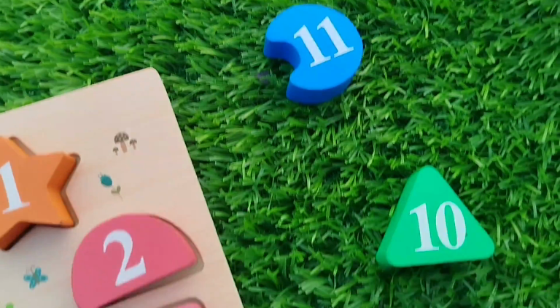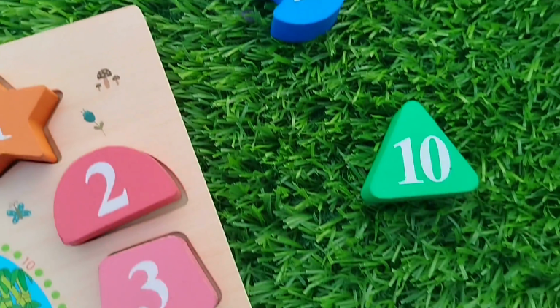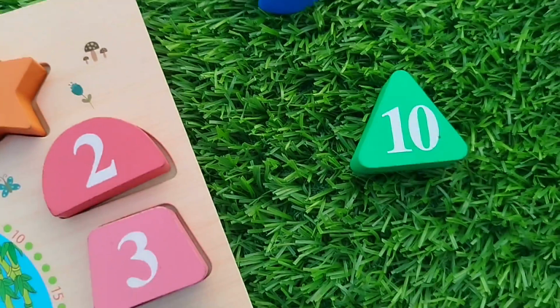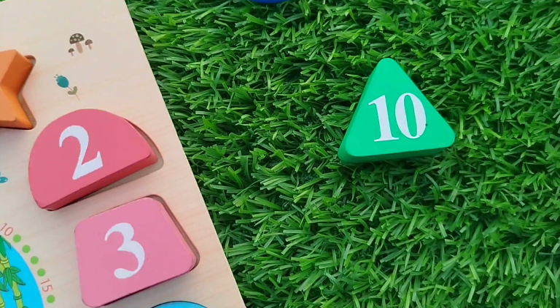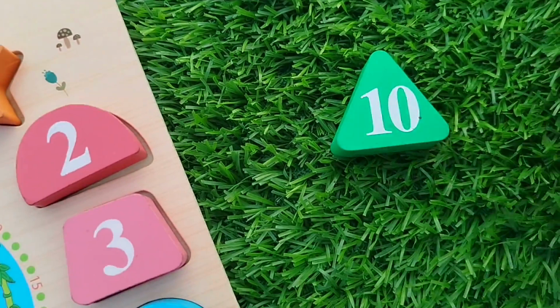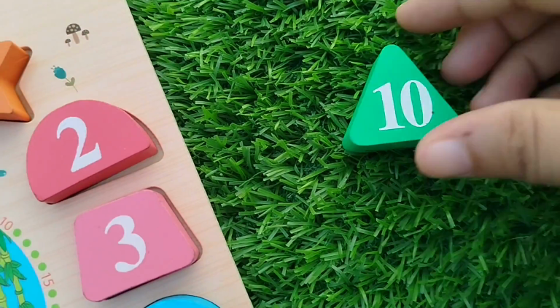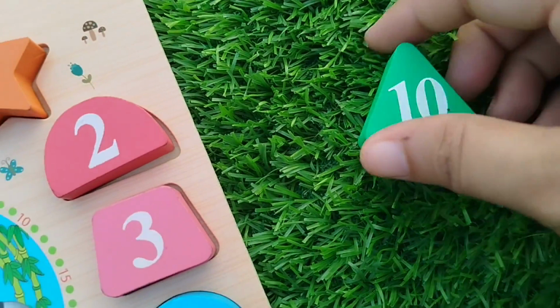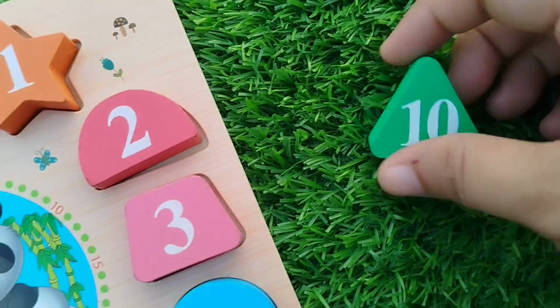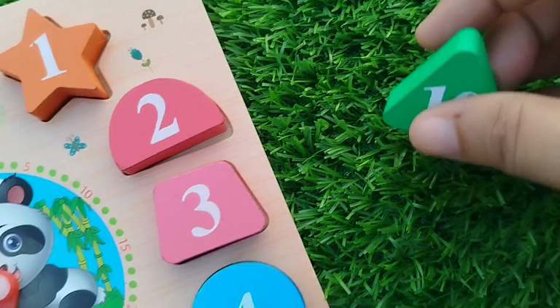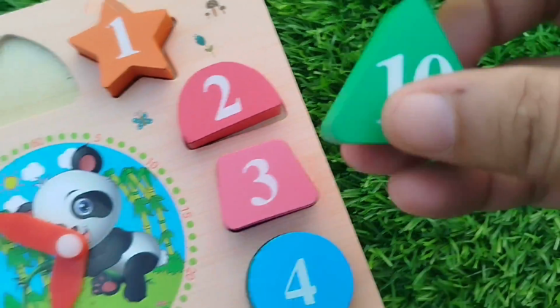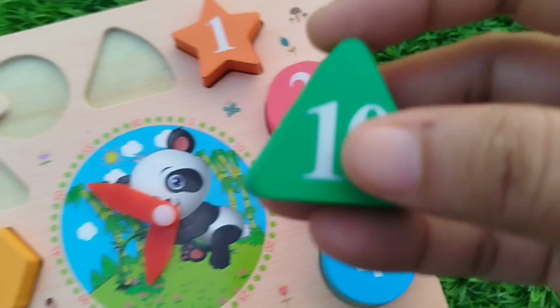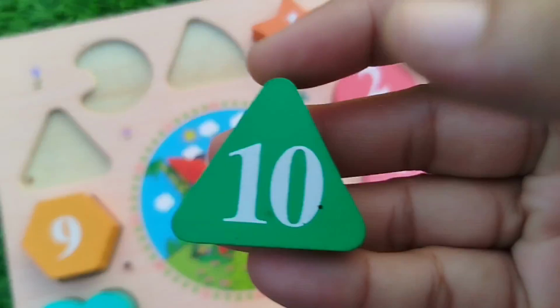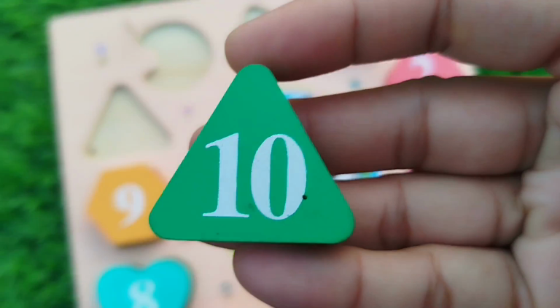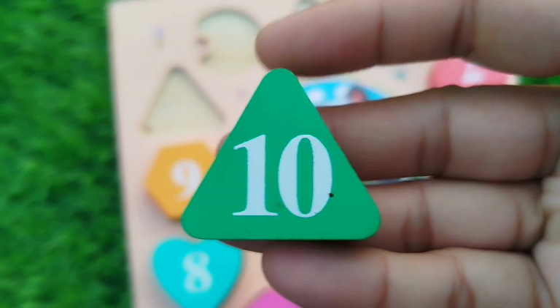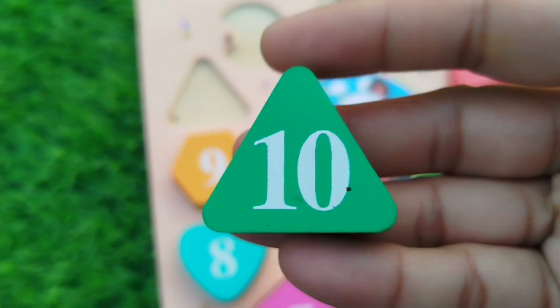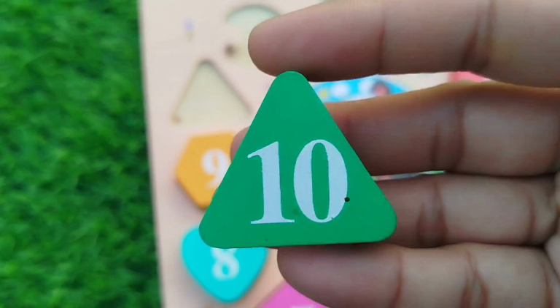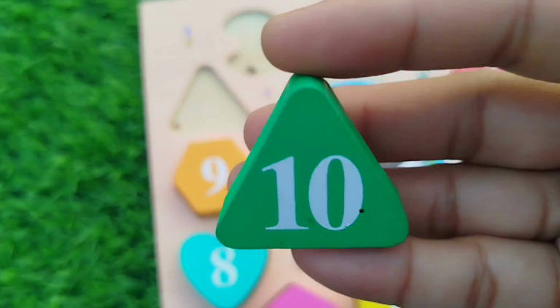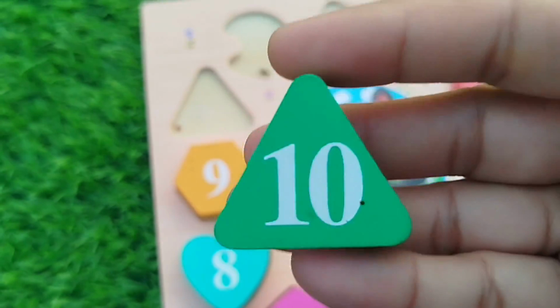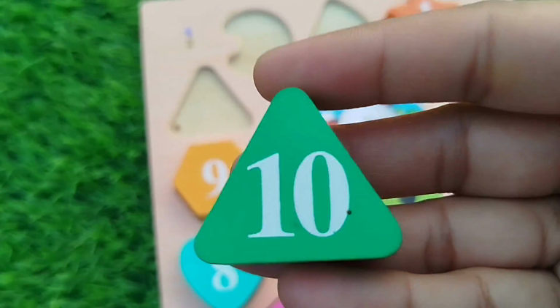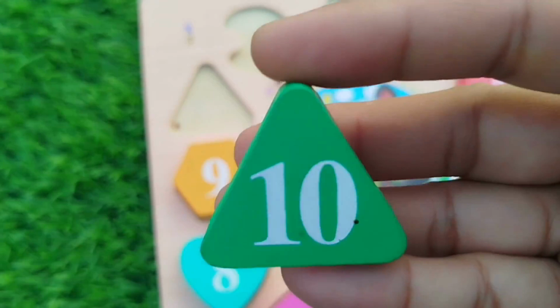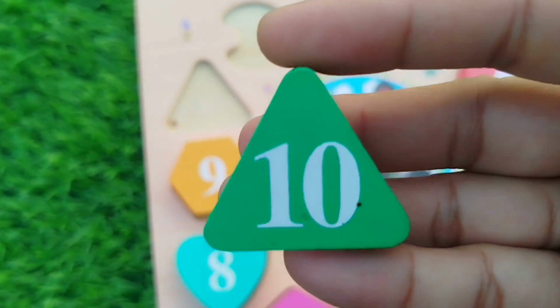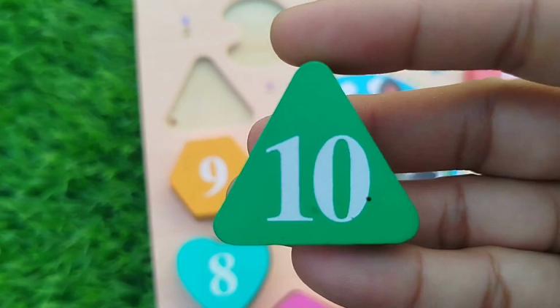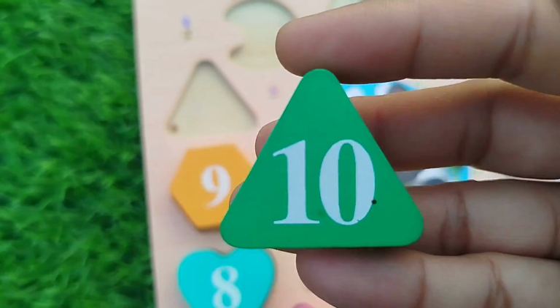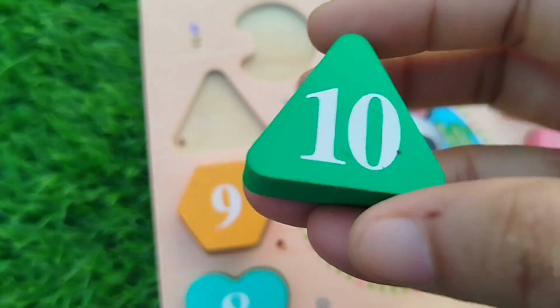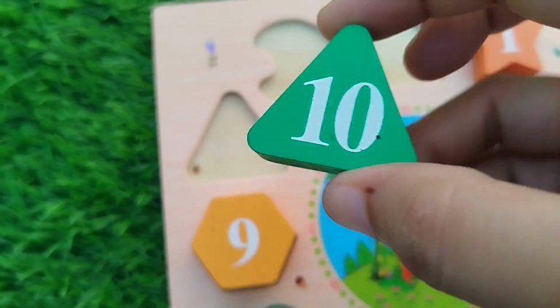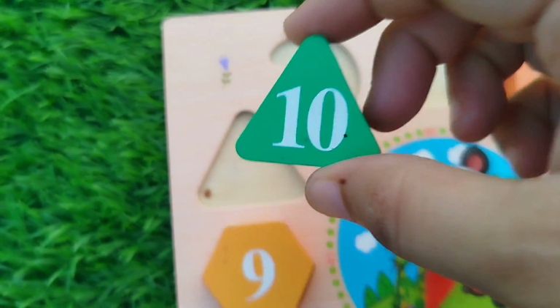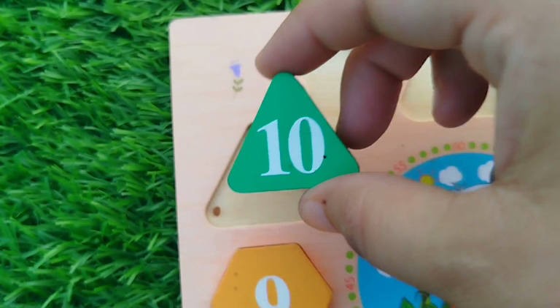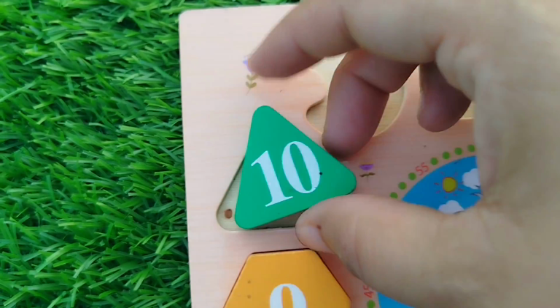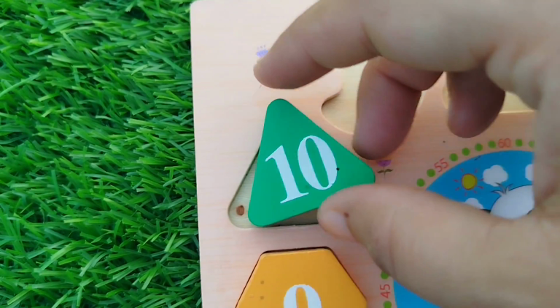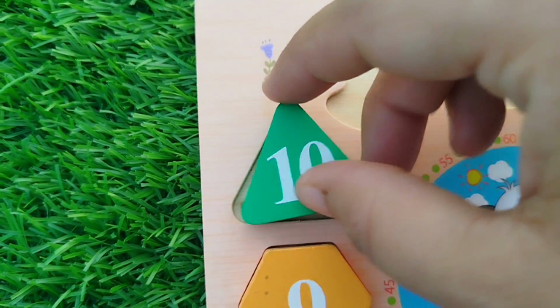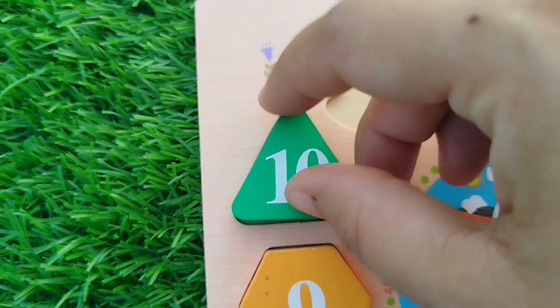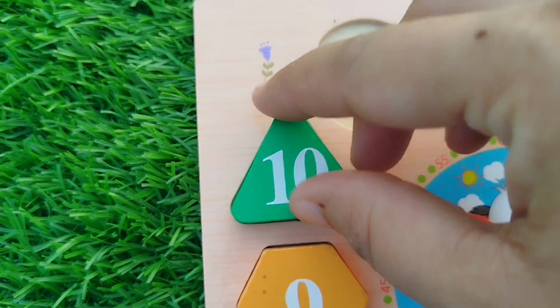The next number is 10. Triangle — this is the triangle shape.